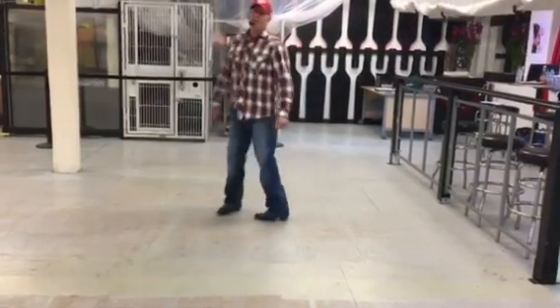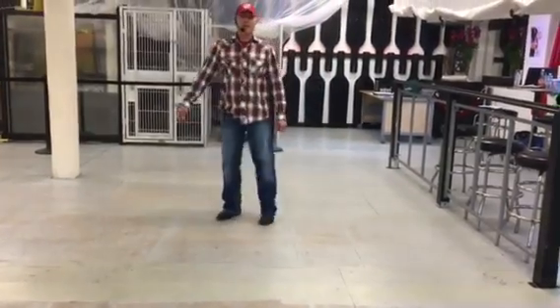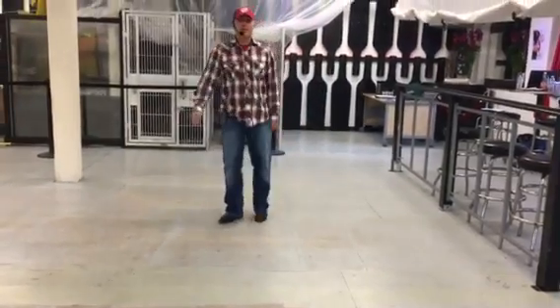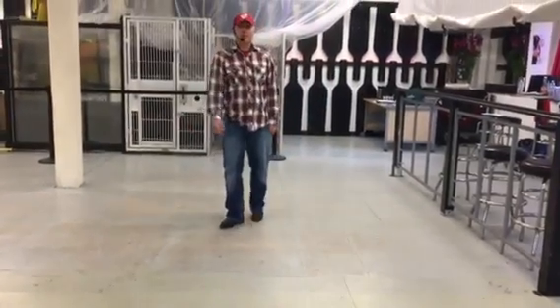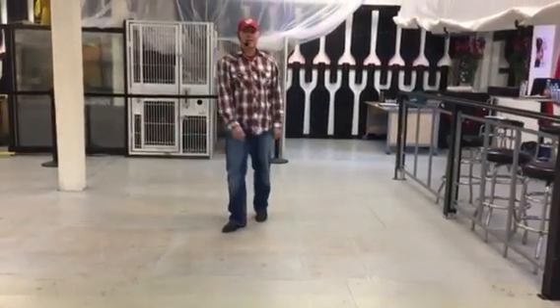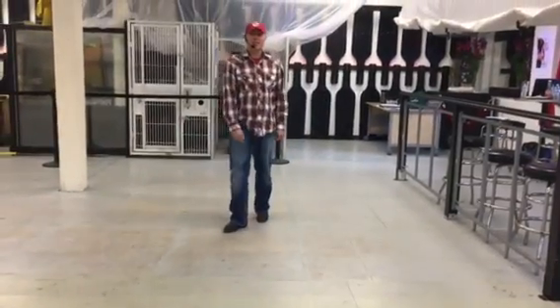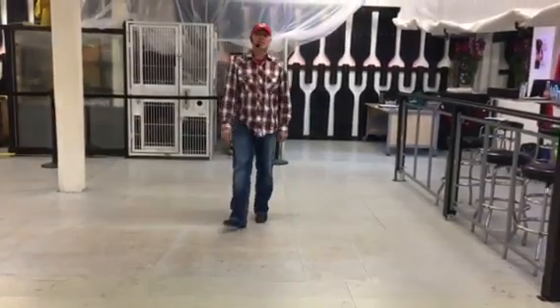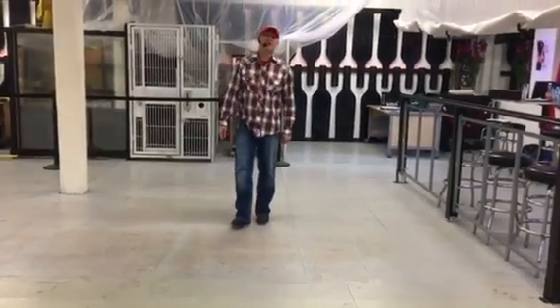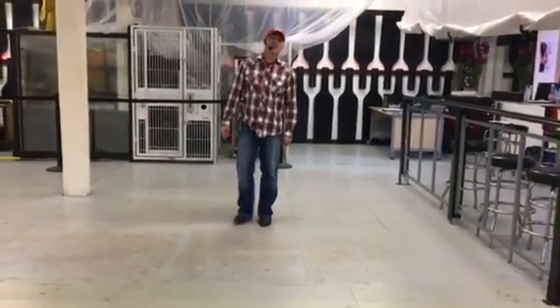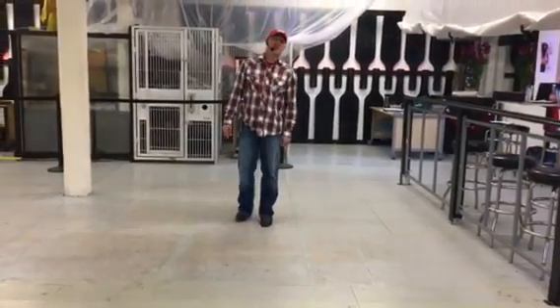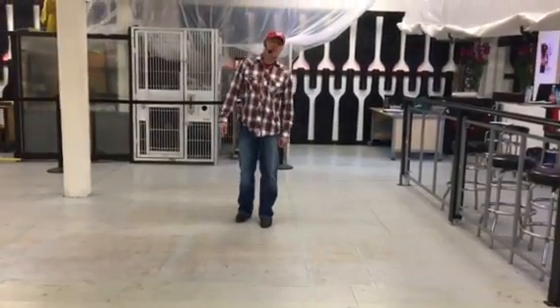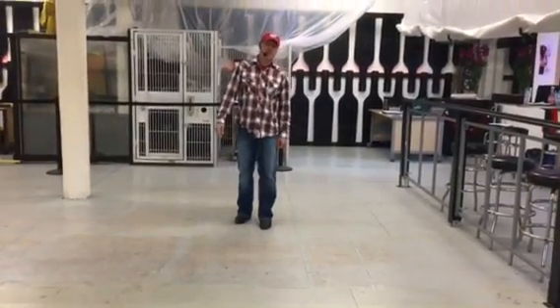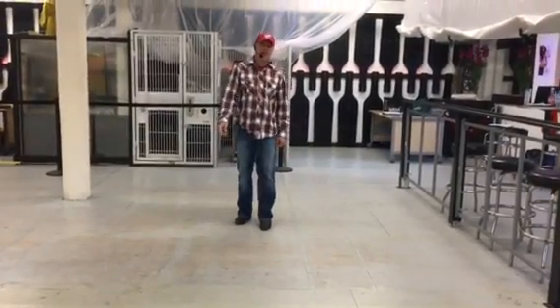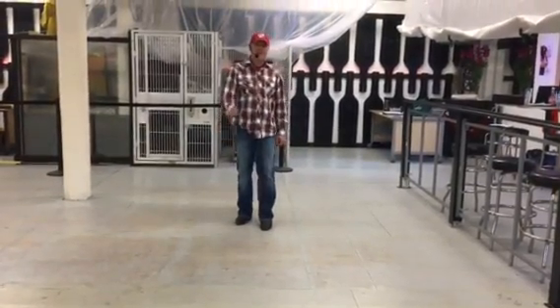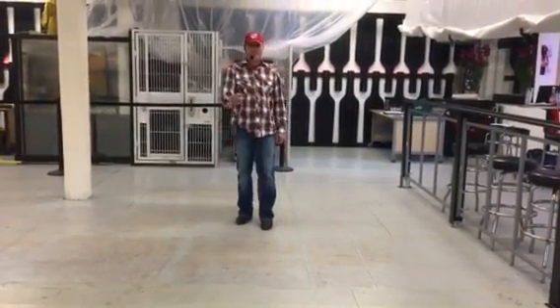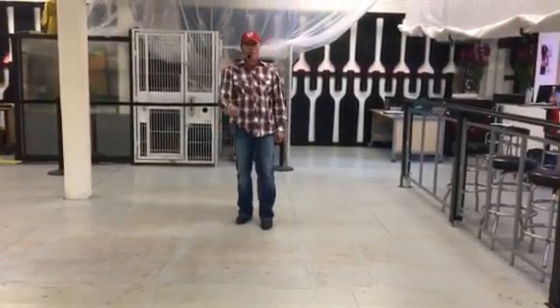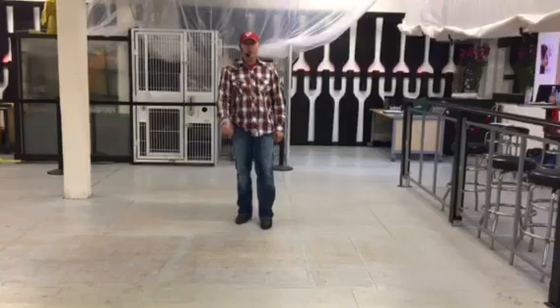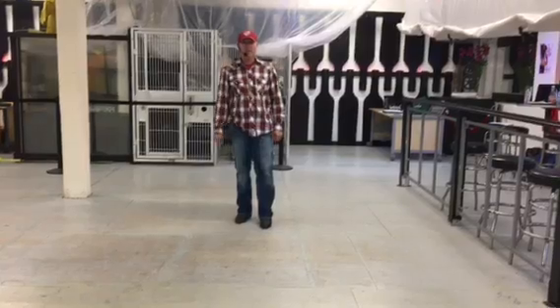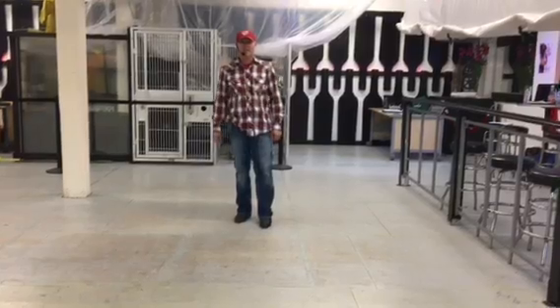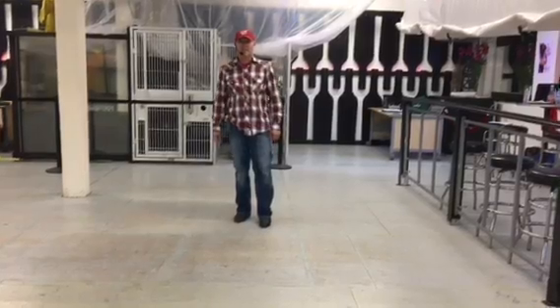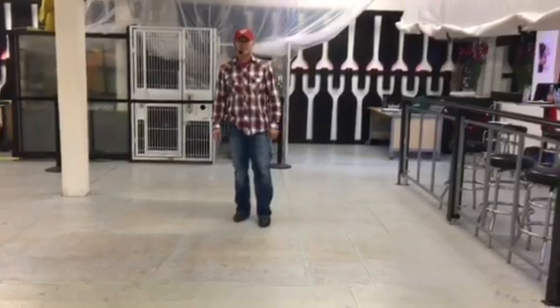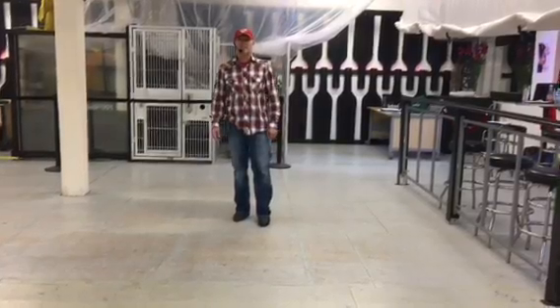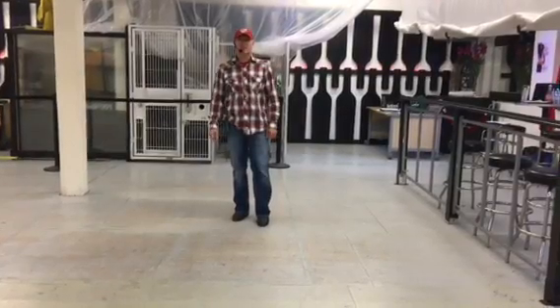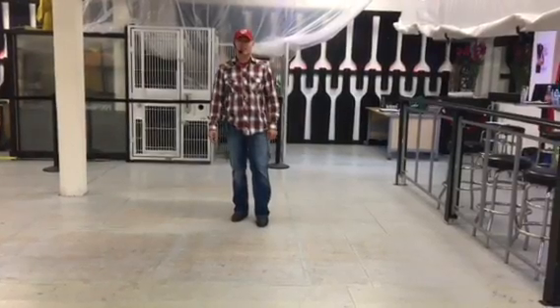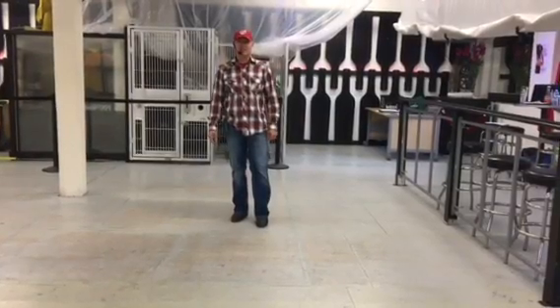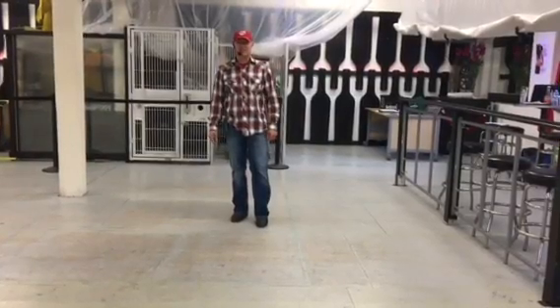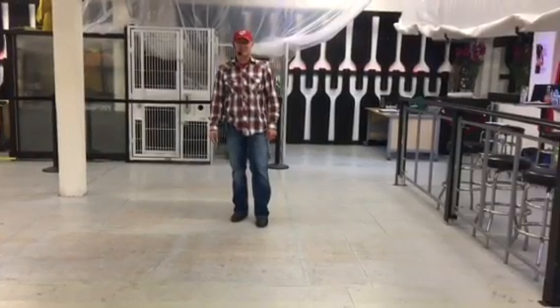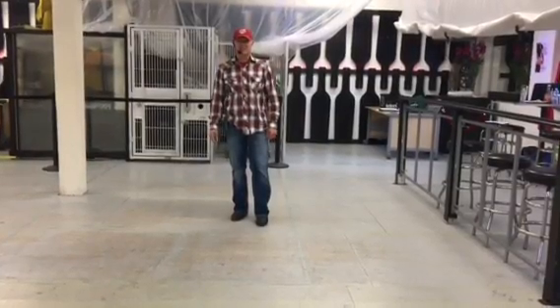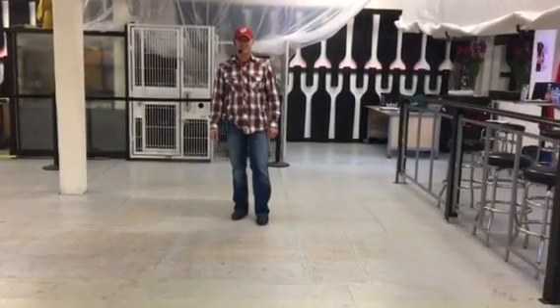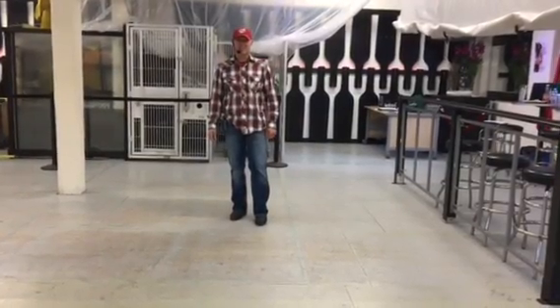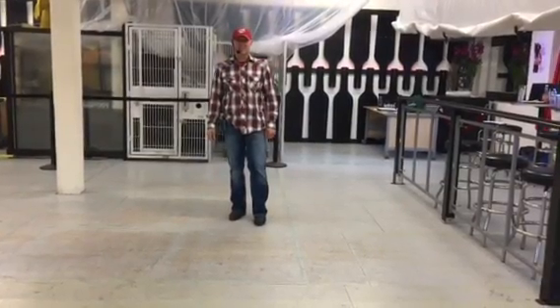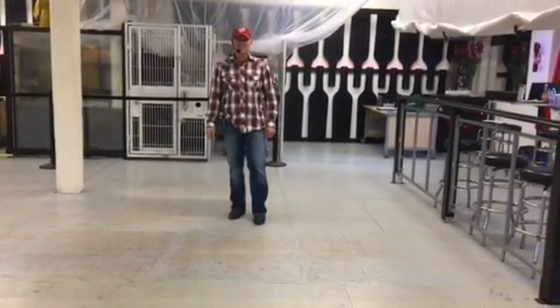Thank you so much. This is Conrad from Copperhead Line Dancing. Hope you like this dance as much as we do. Thank you.